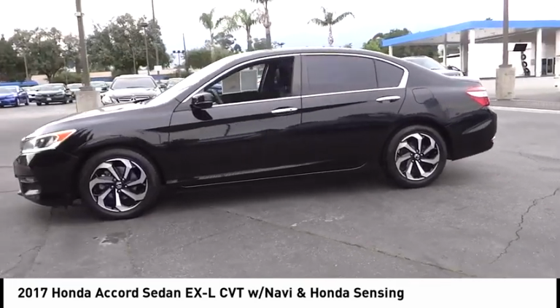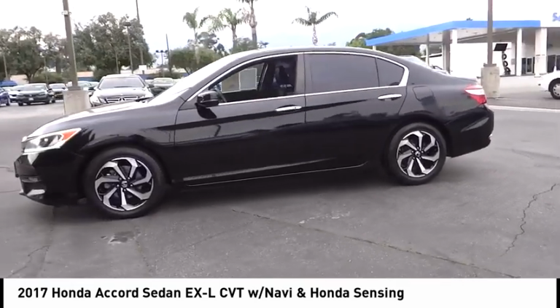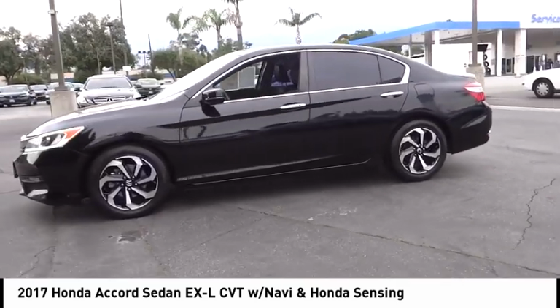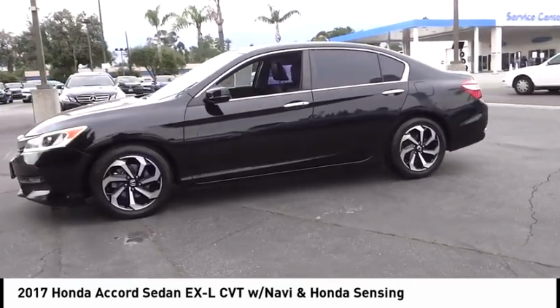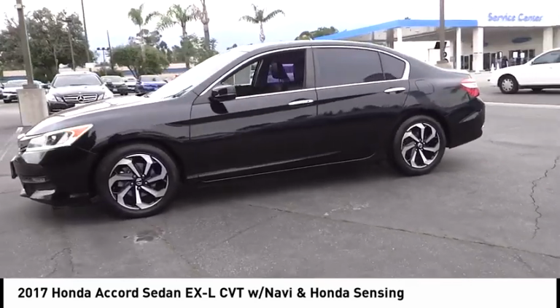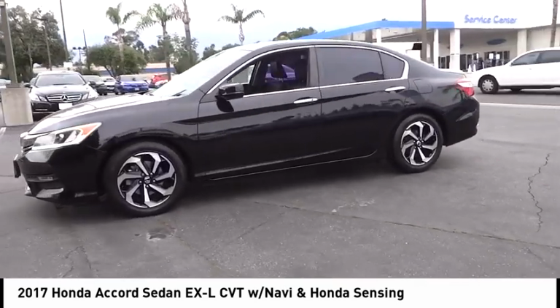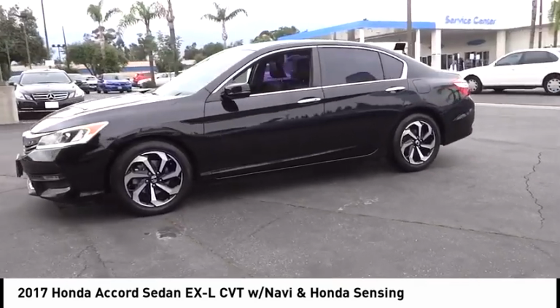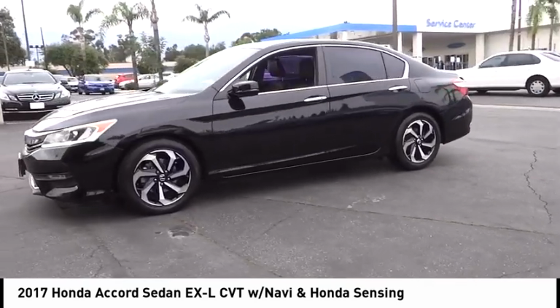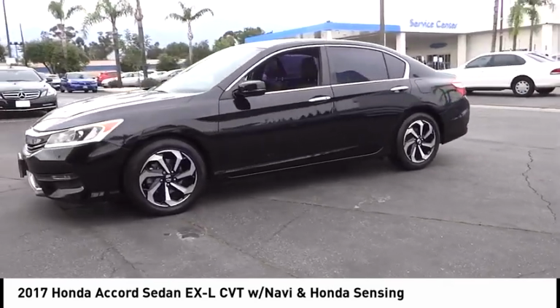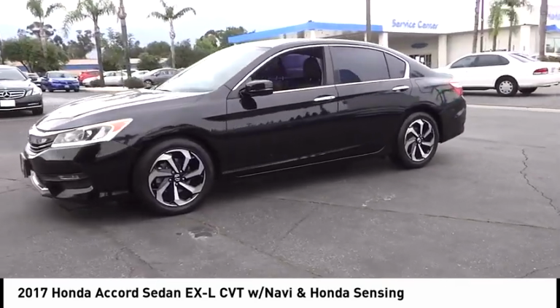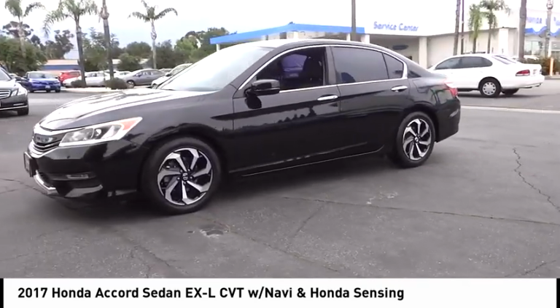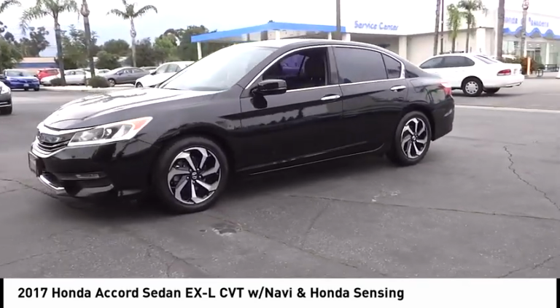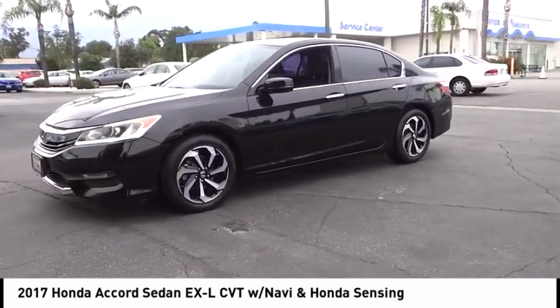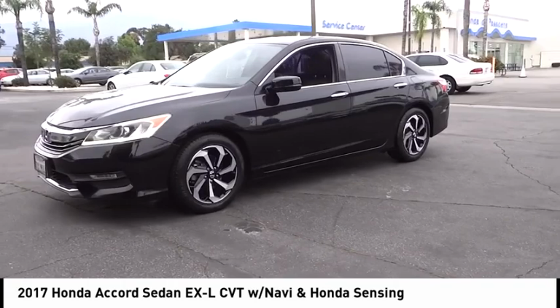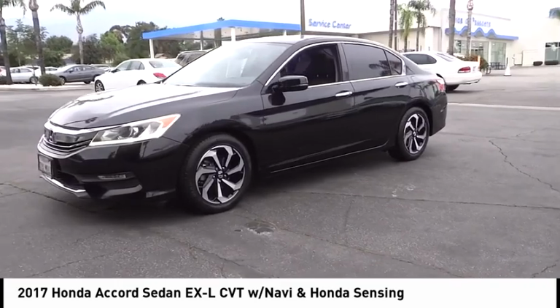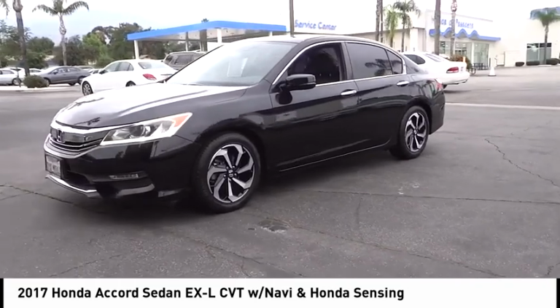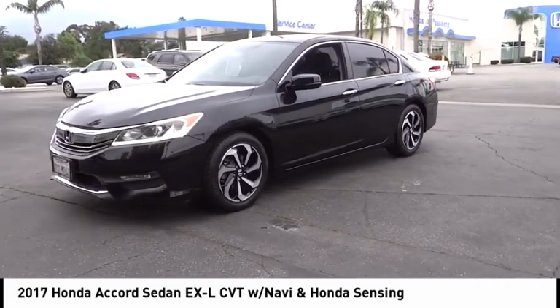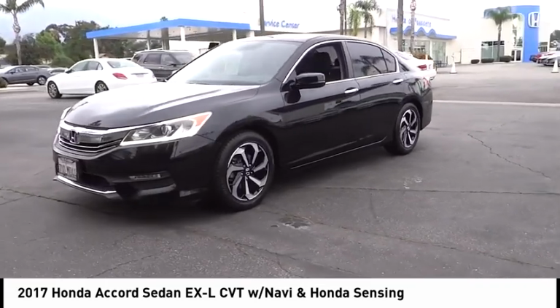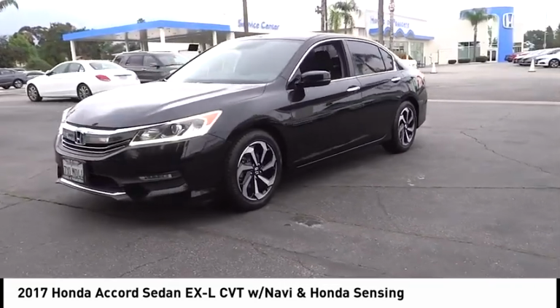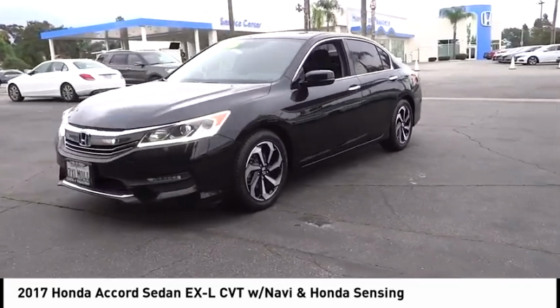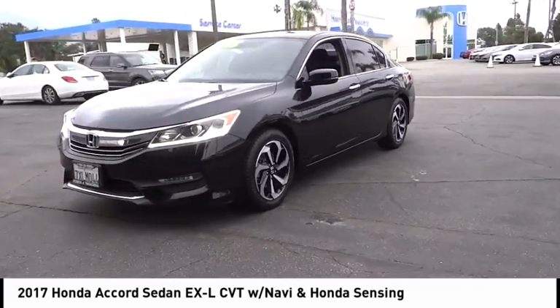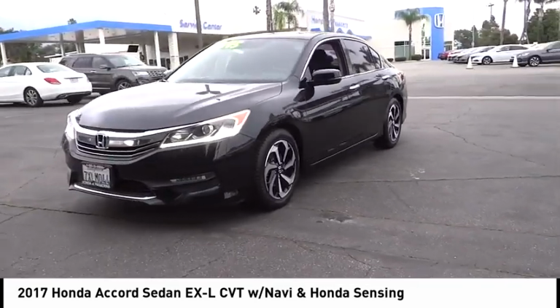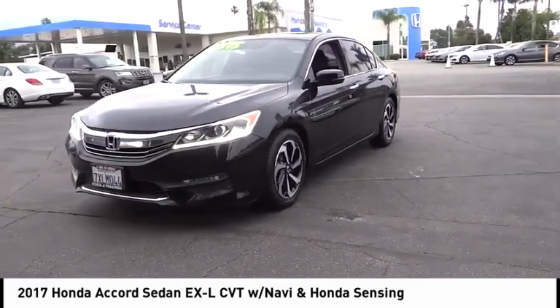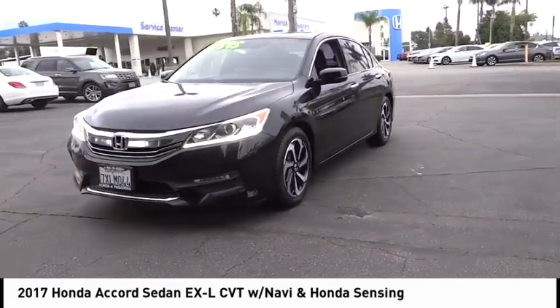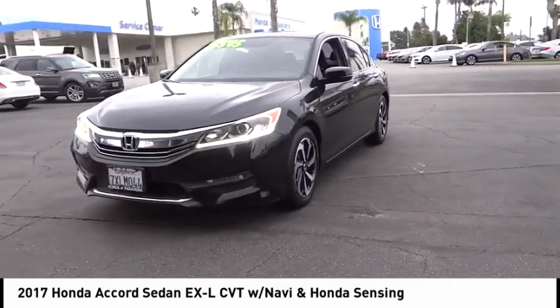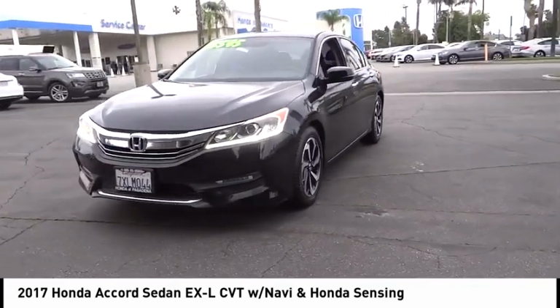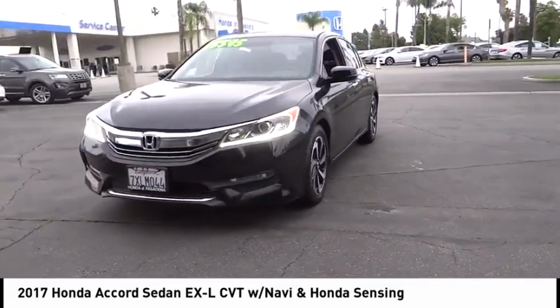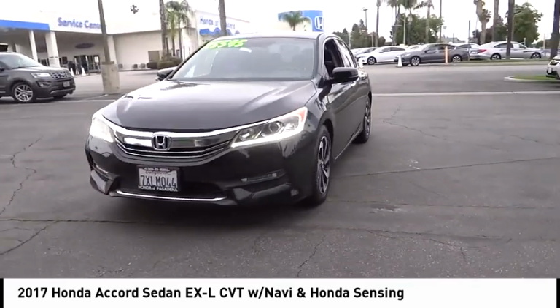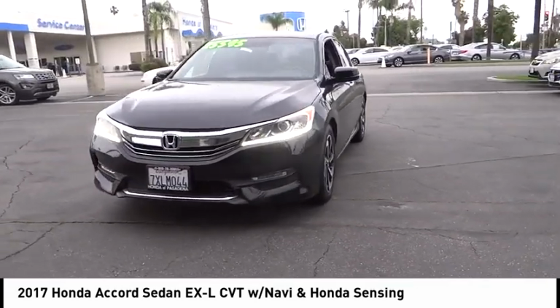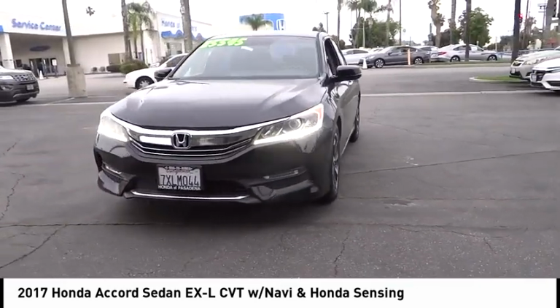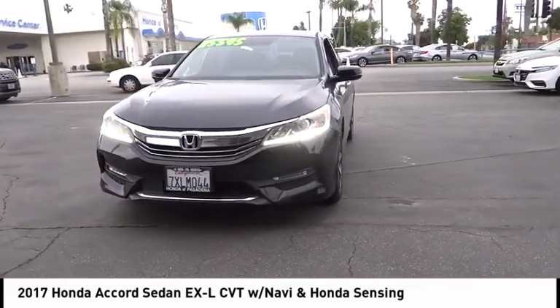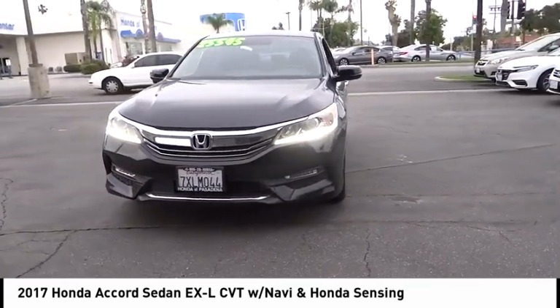Fog lights, speed control, four-wheel disc brakes, power moonroof, rear window defroster. Come take a test drive today.